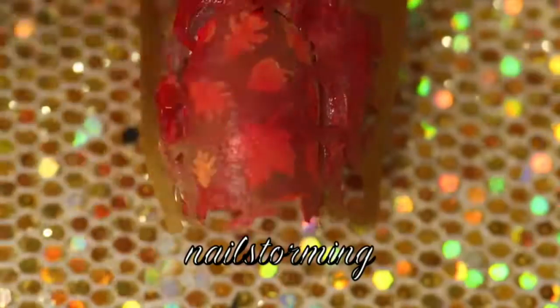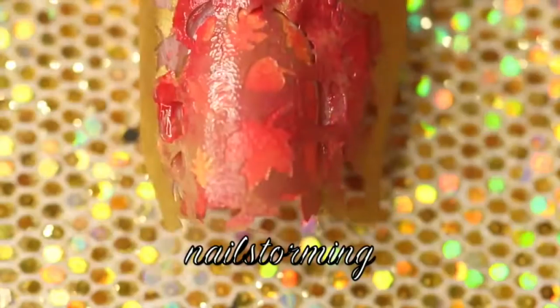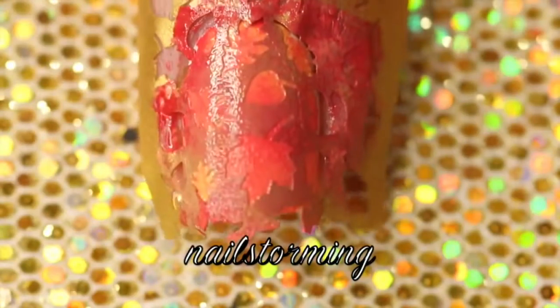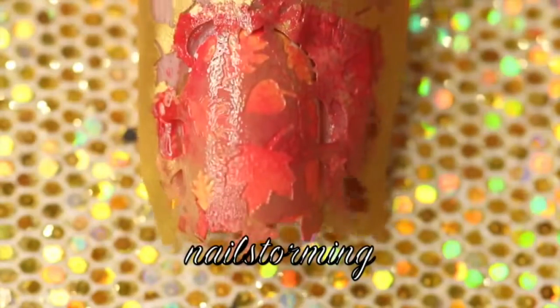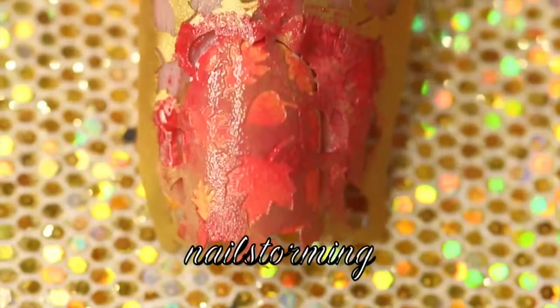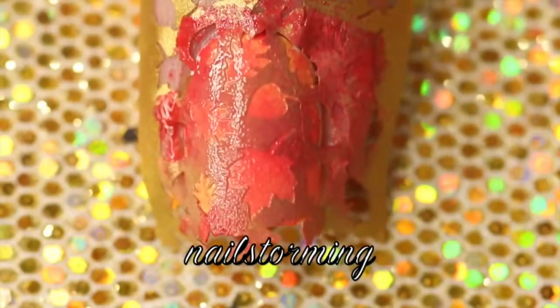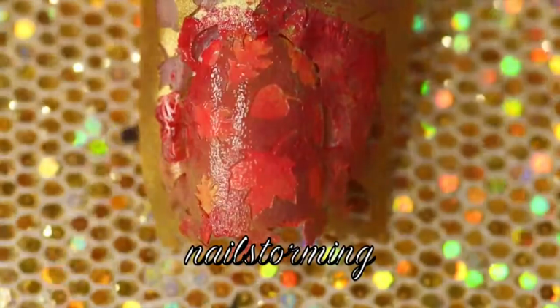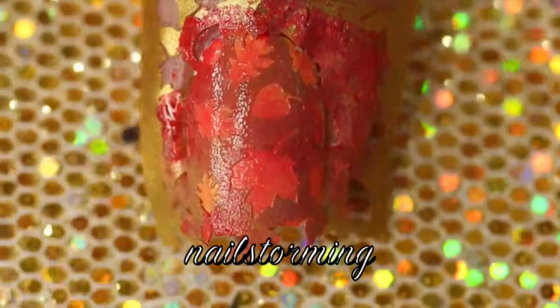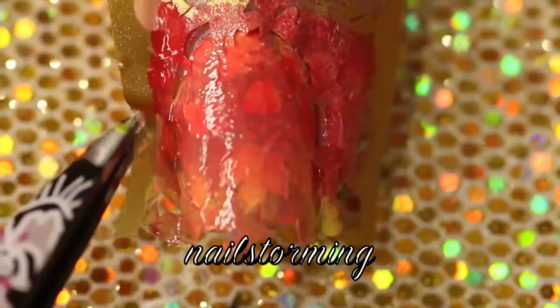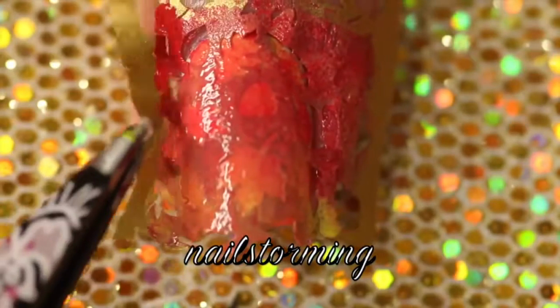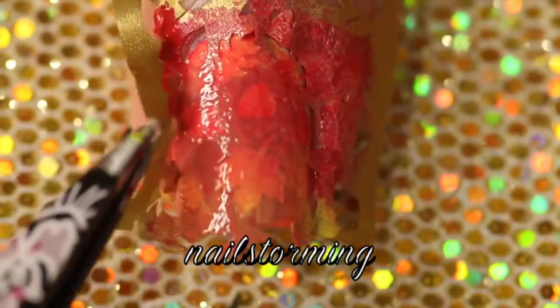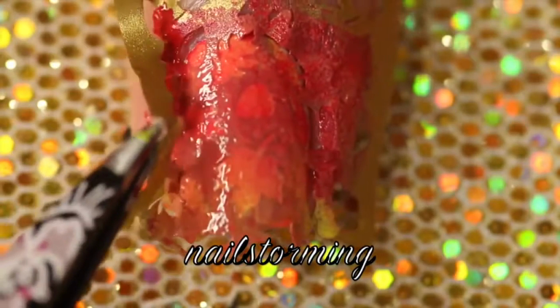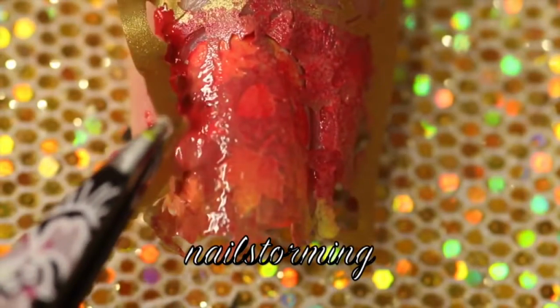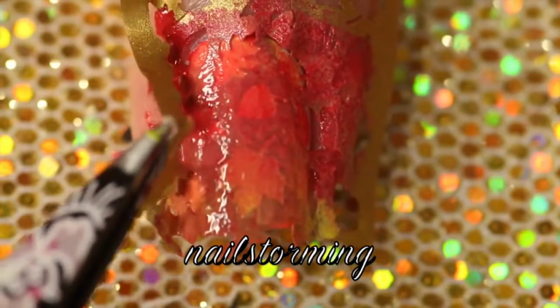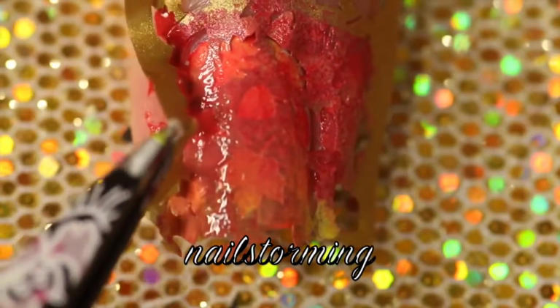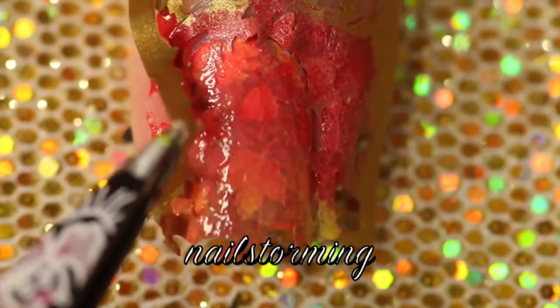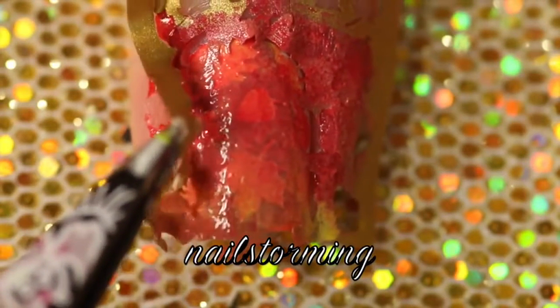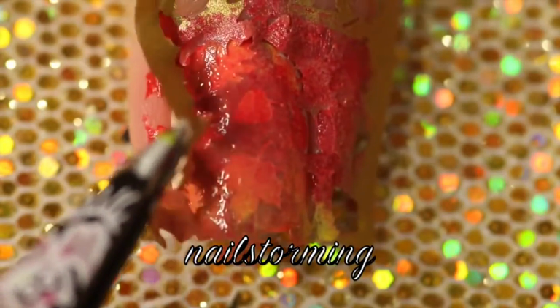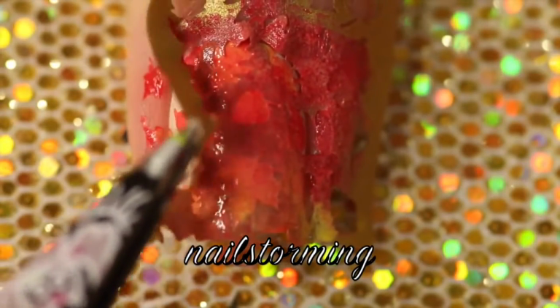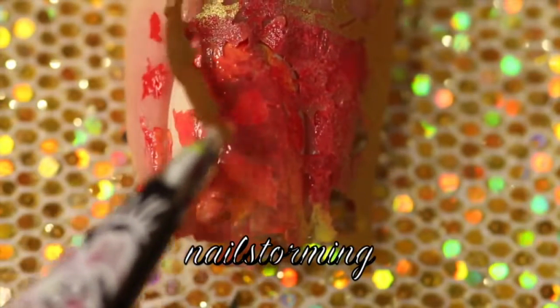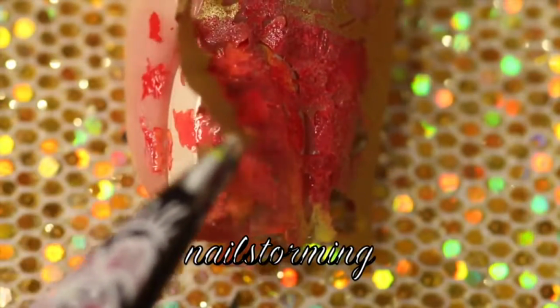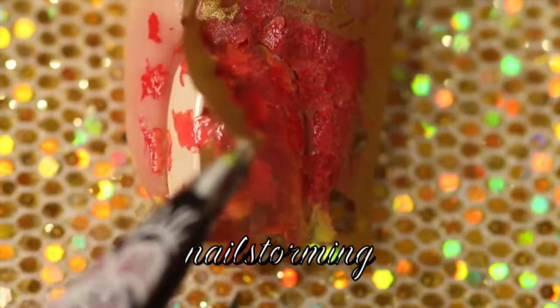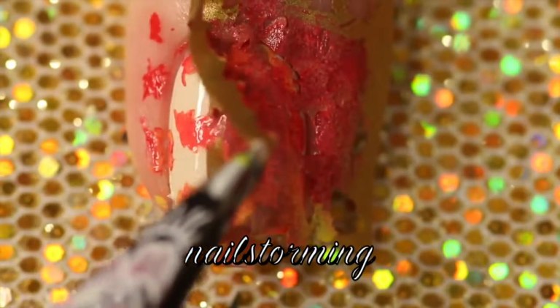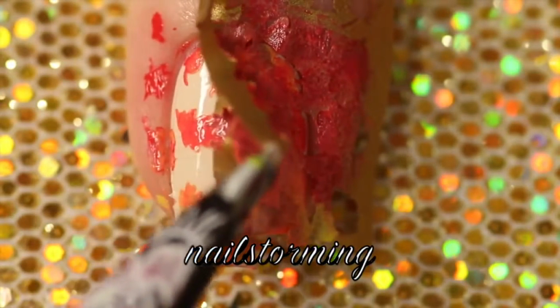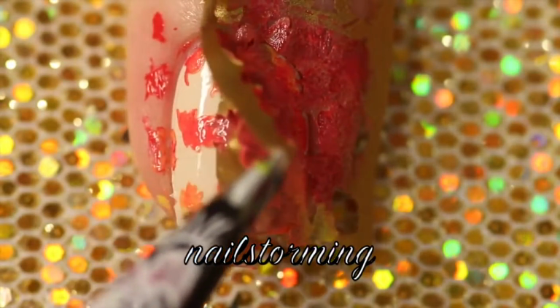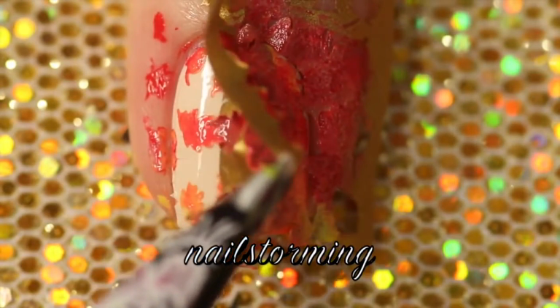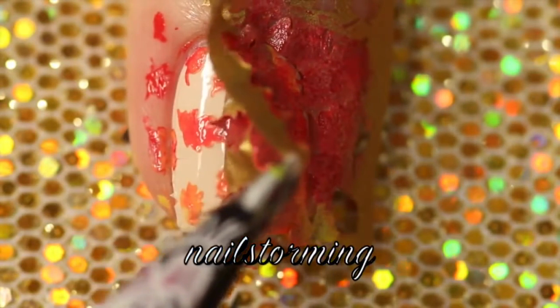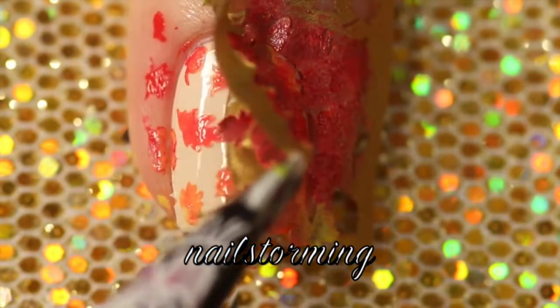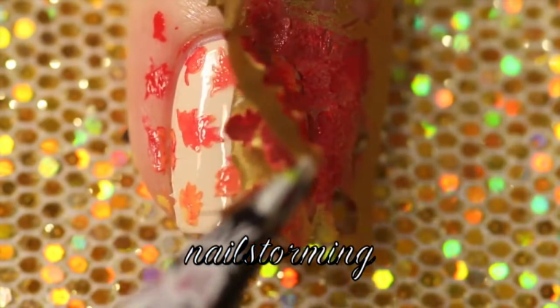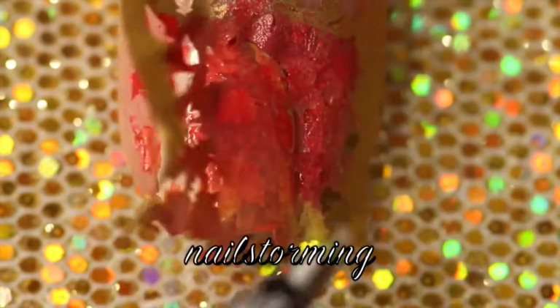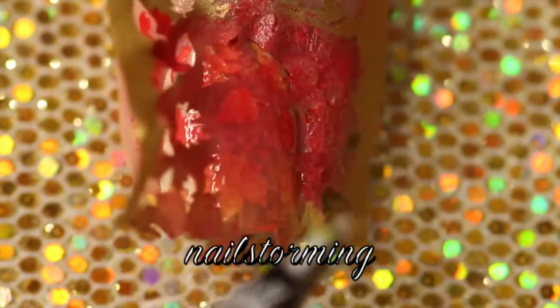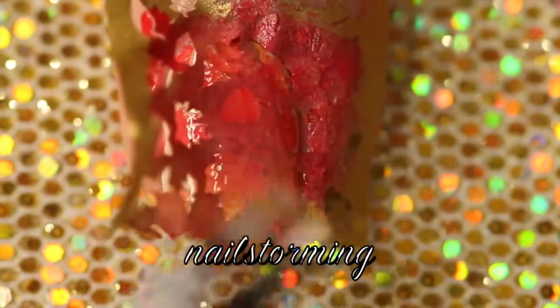I'm going to use tweezers to peel off the stencil immediately. You don't want to wait for the polish to dry.